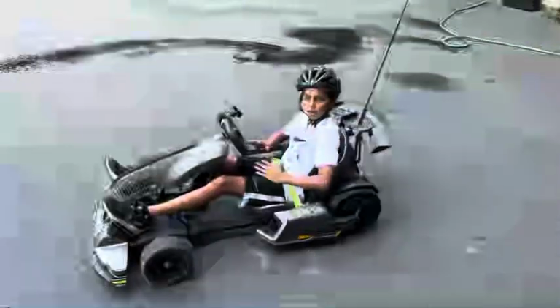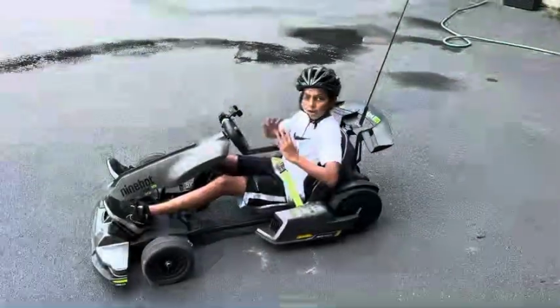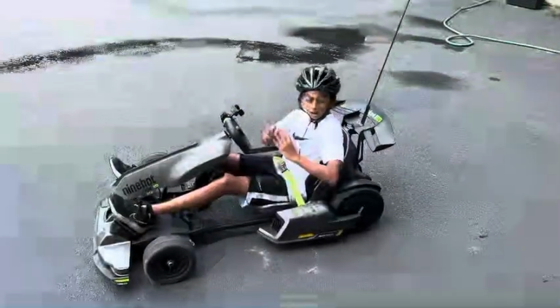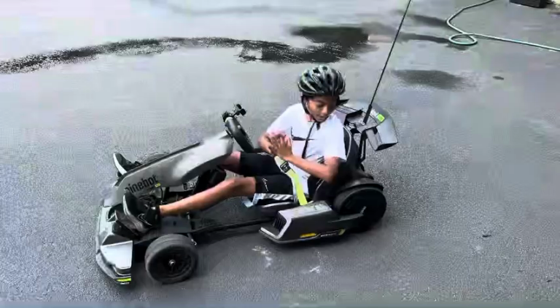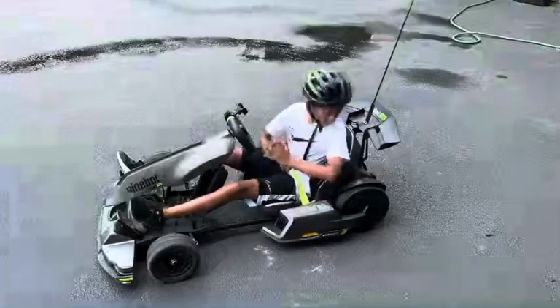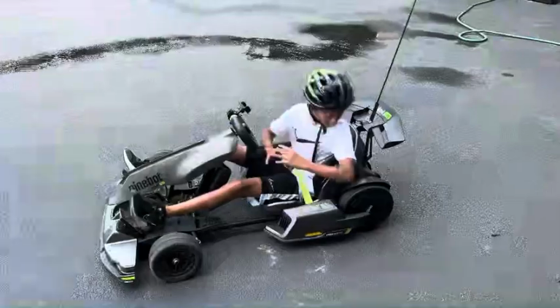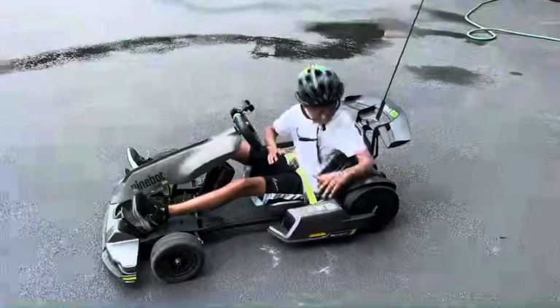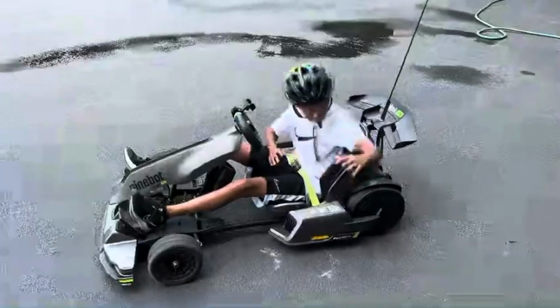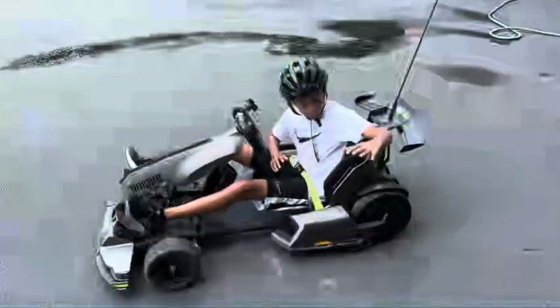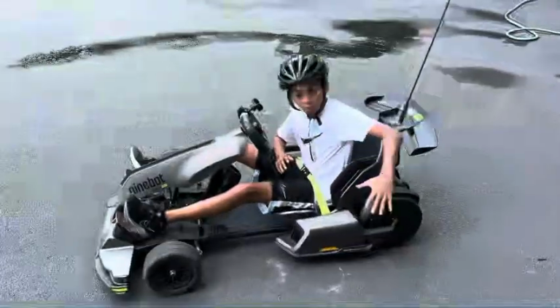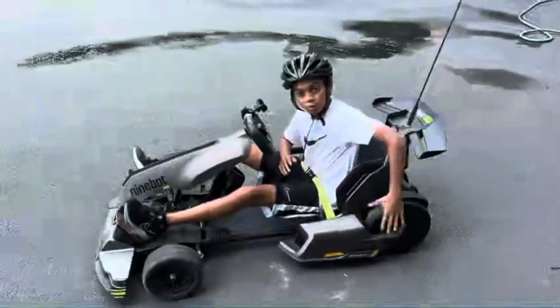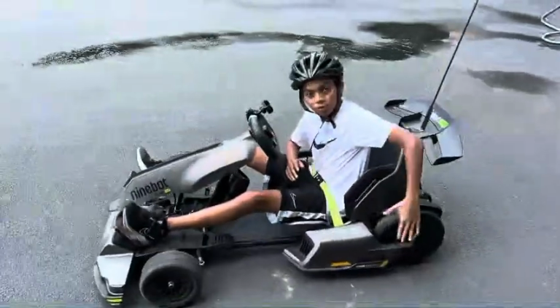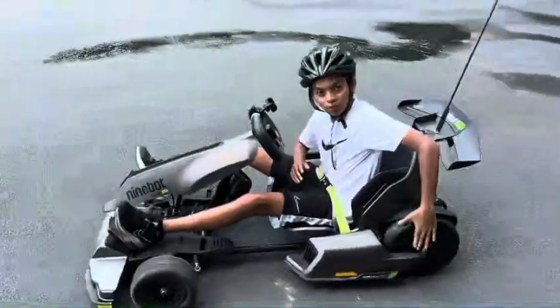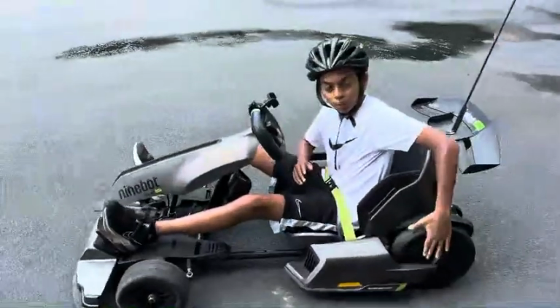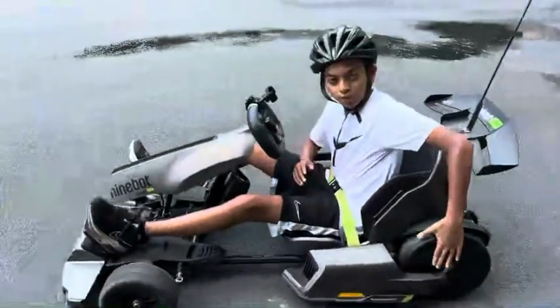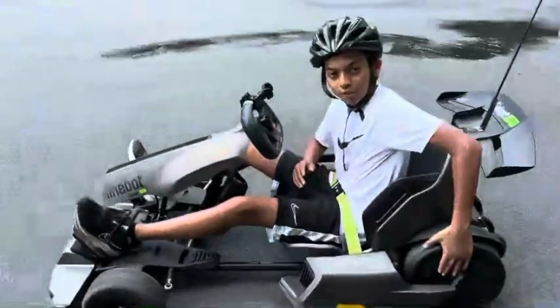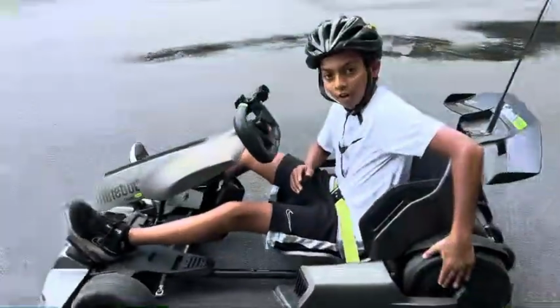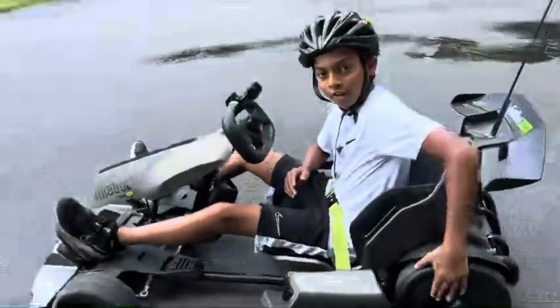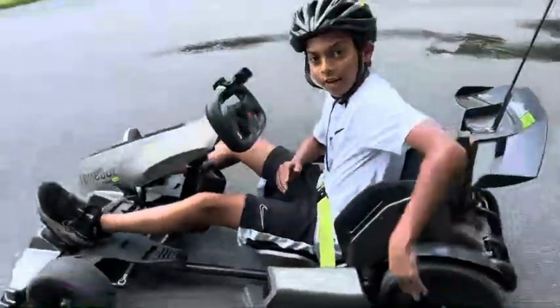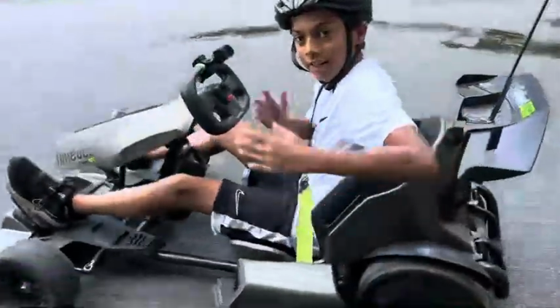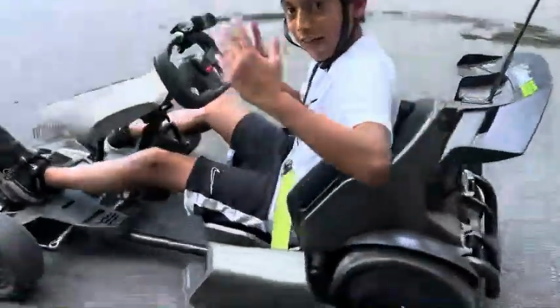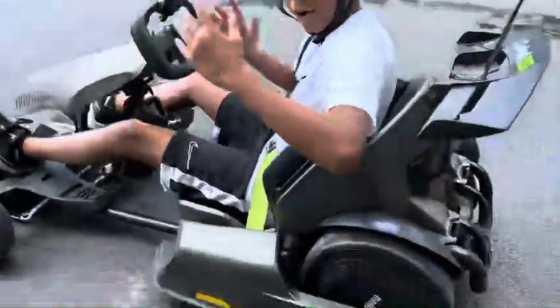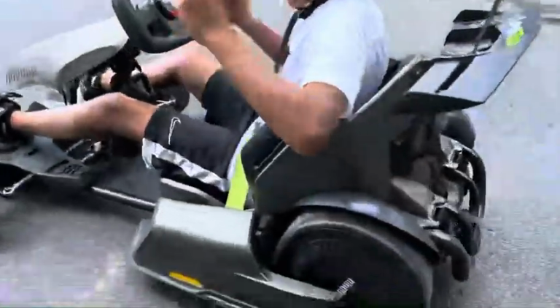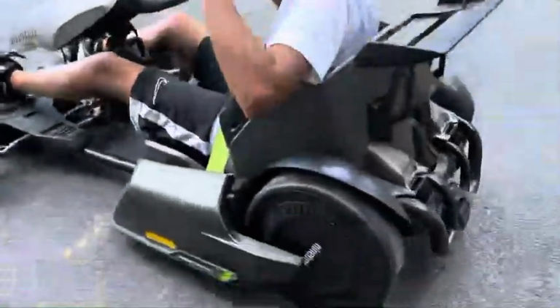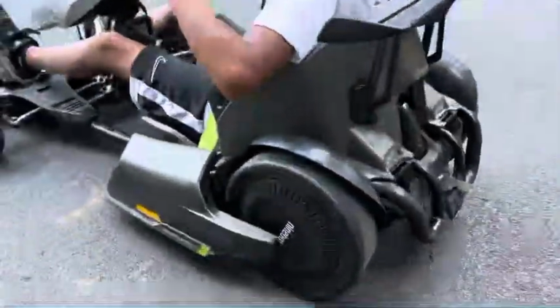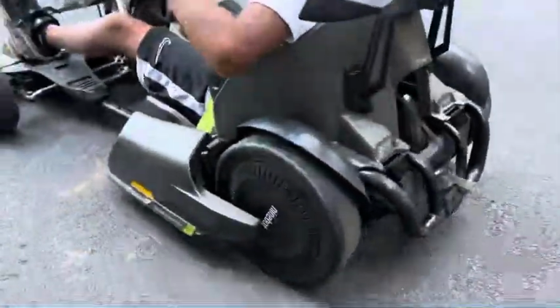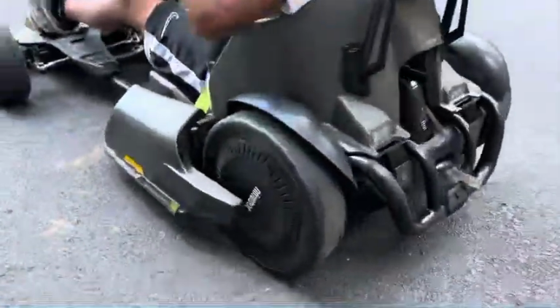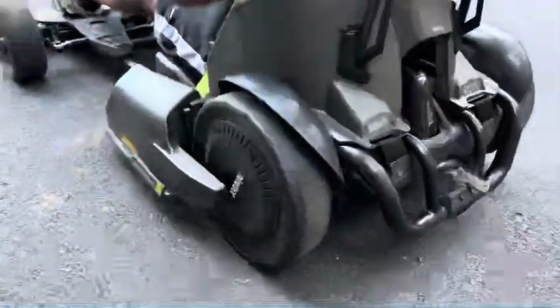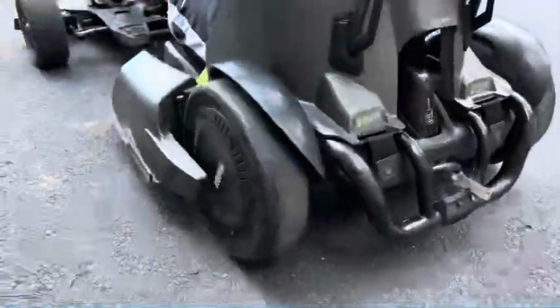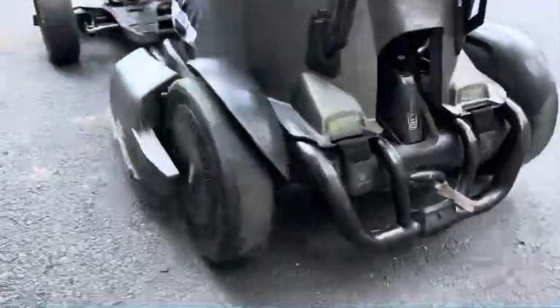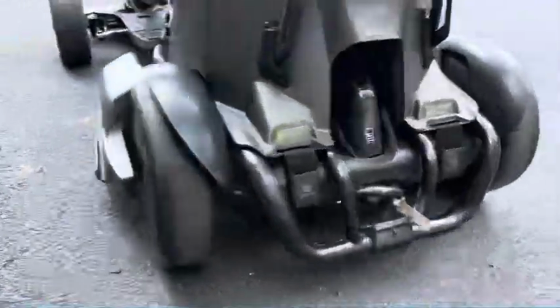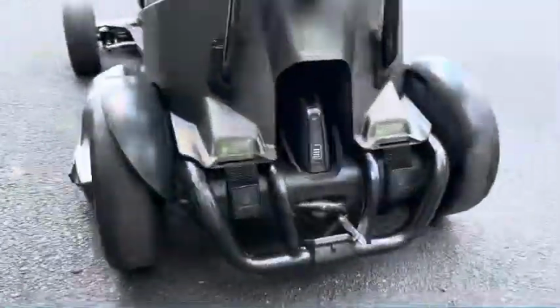We've put the new rear wheels on. Now let's go for an actual drive.